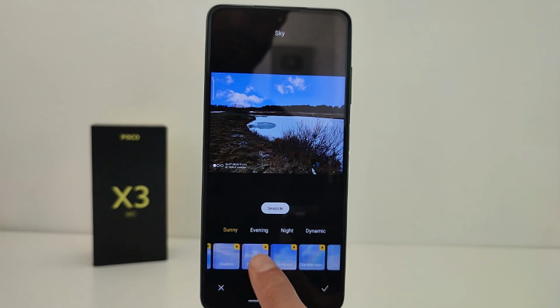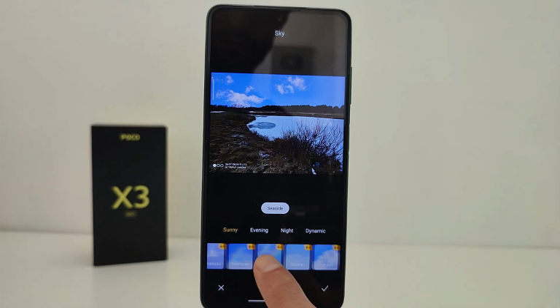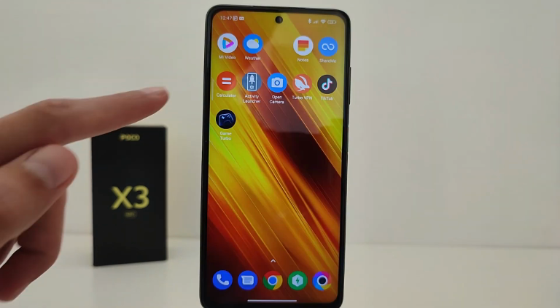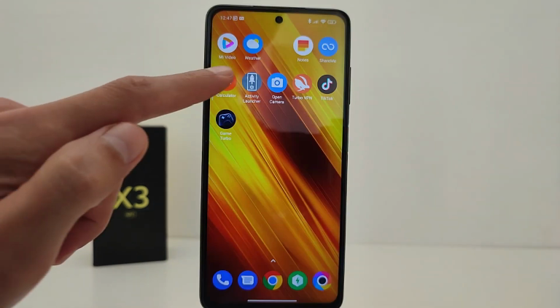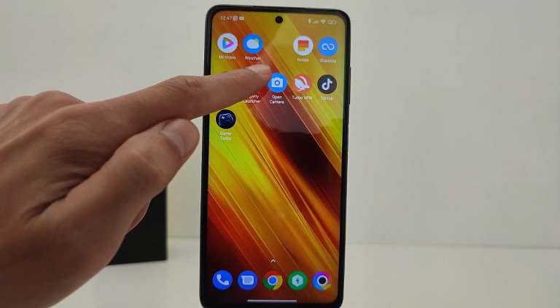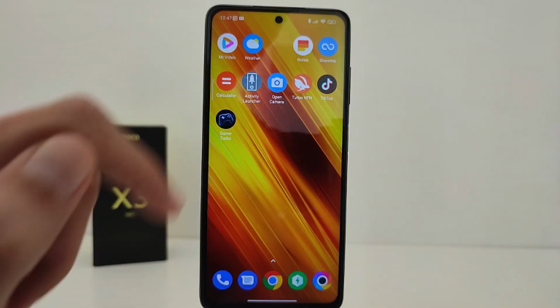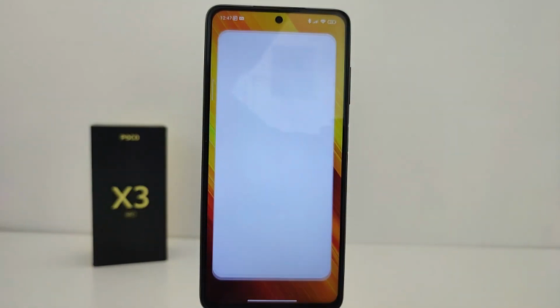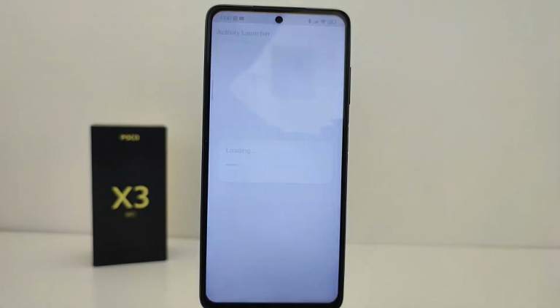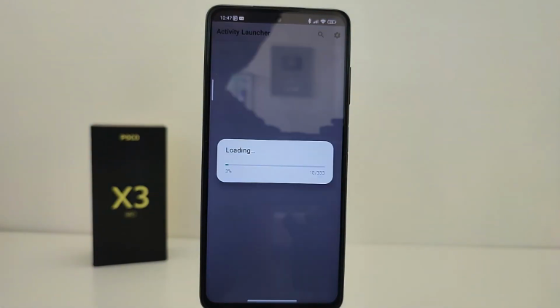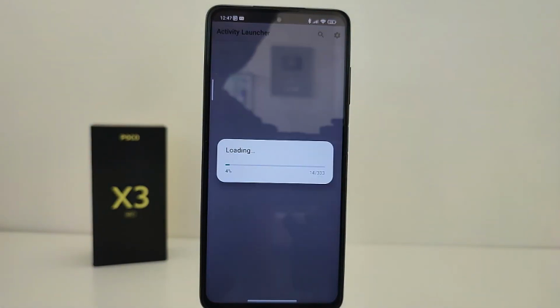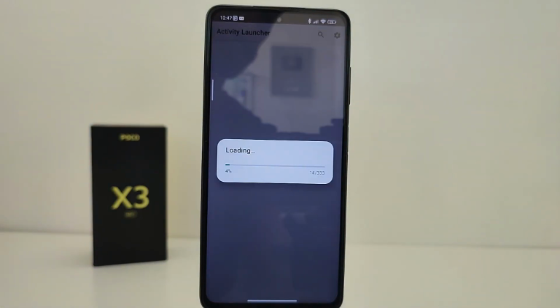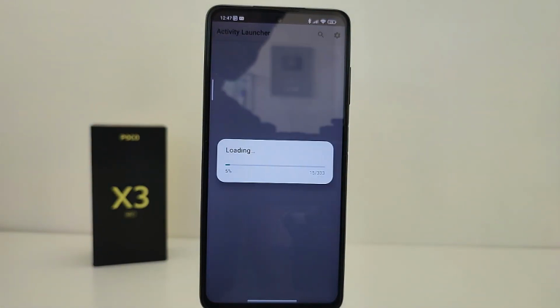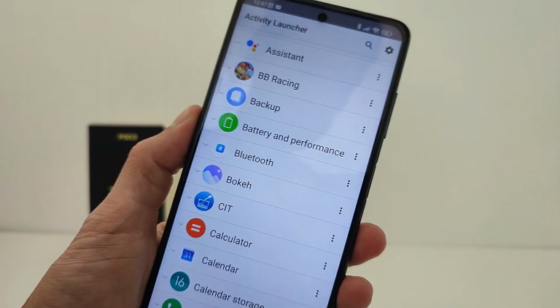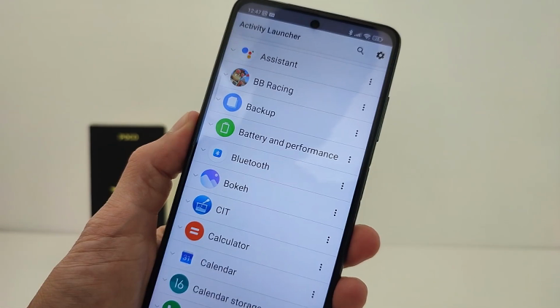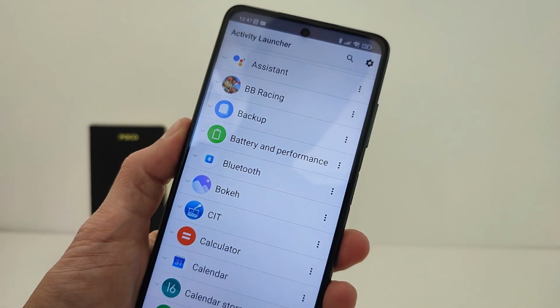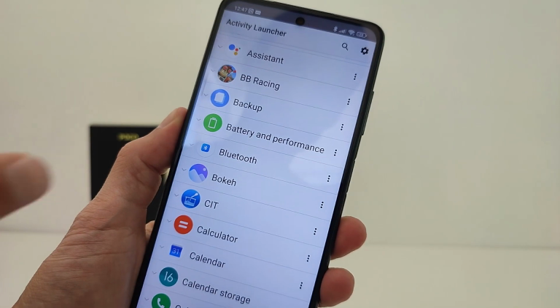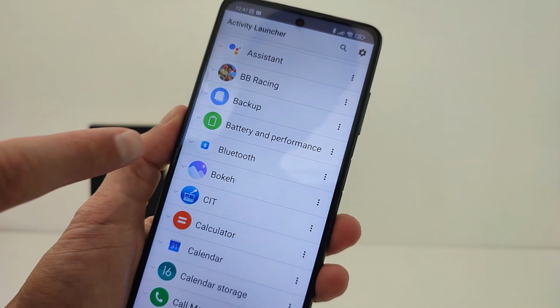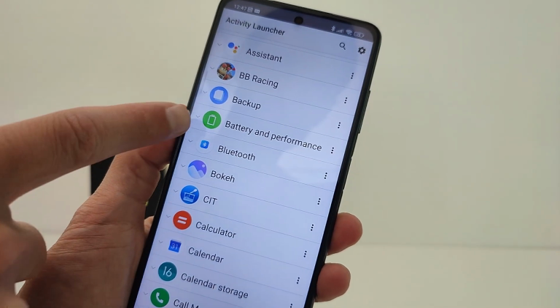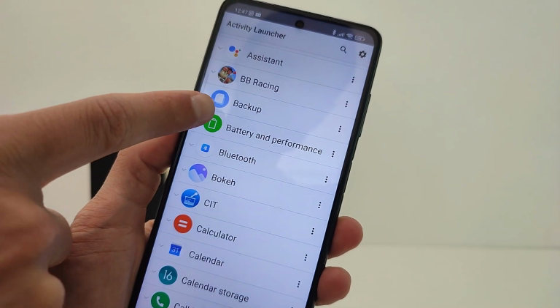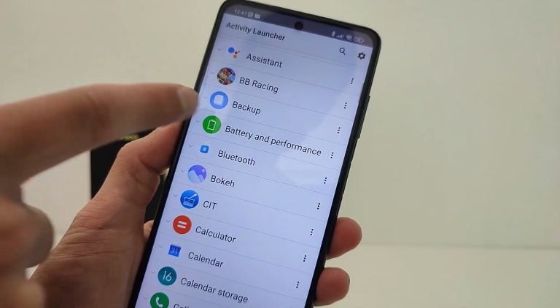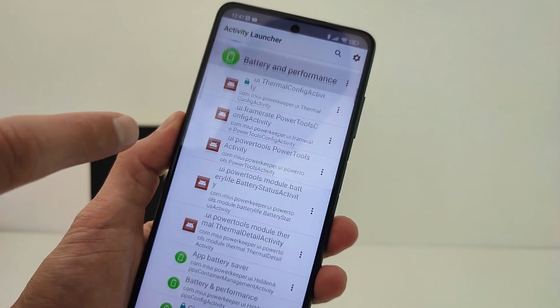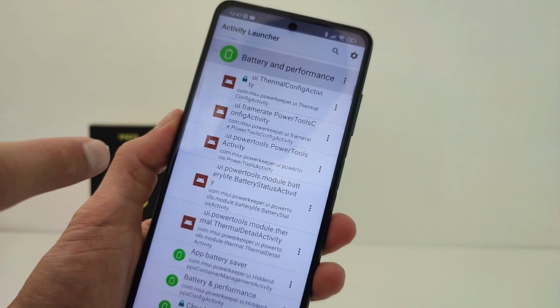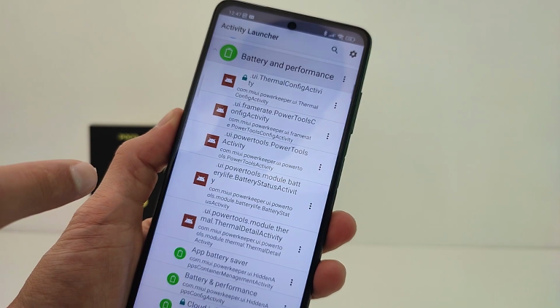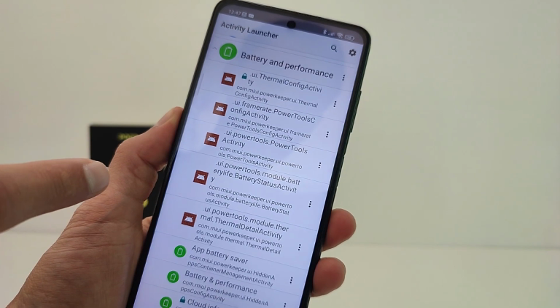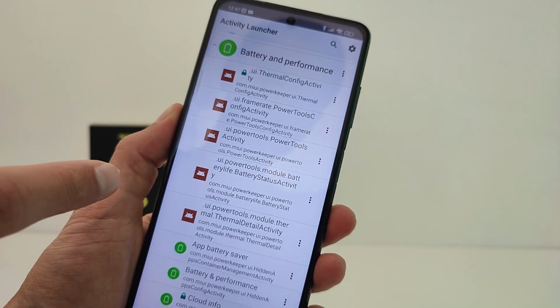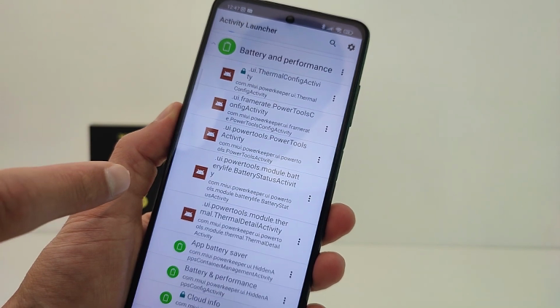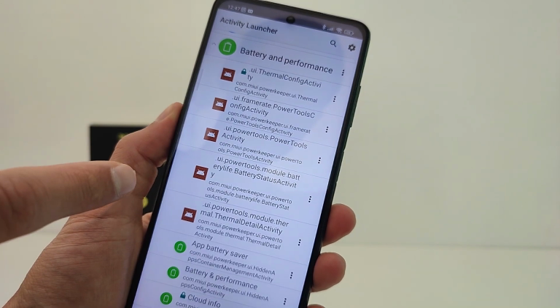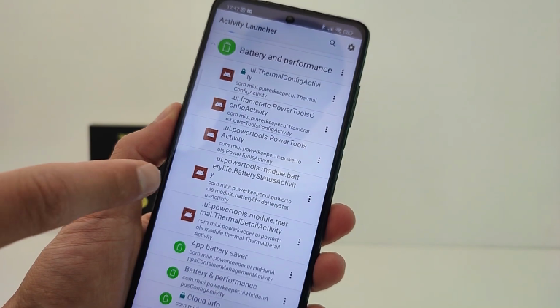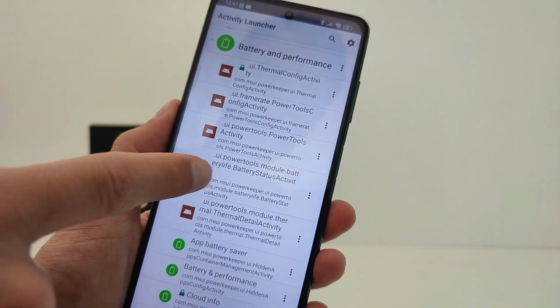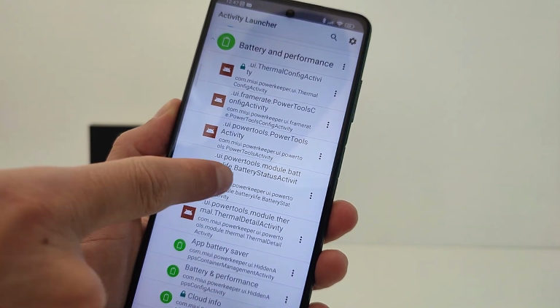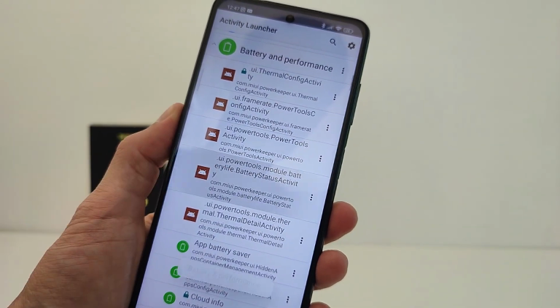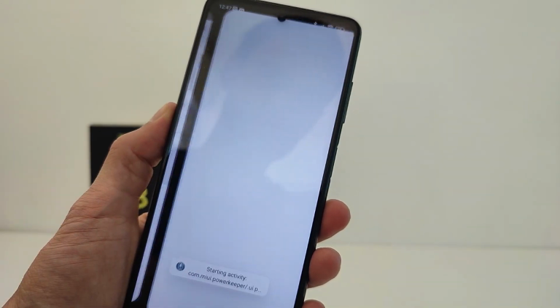On Android 12 with POCO X3, you can view the battery capacity through the Activity Launcher.